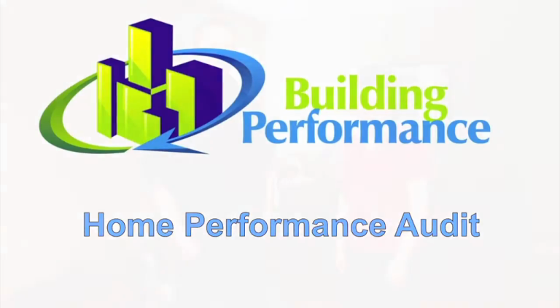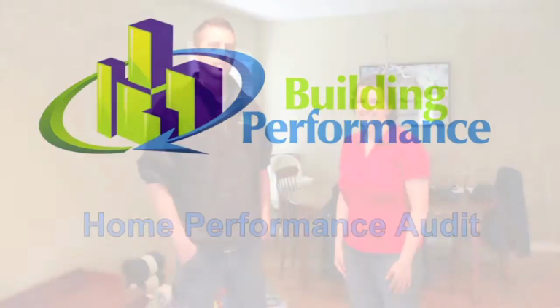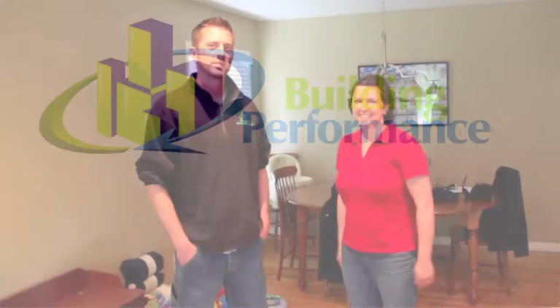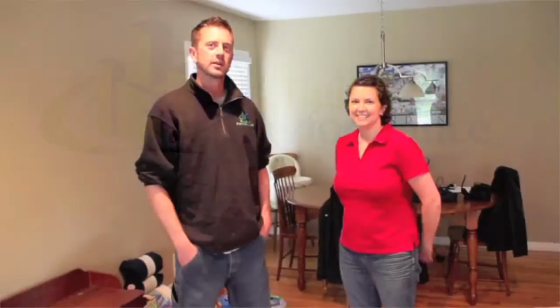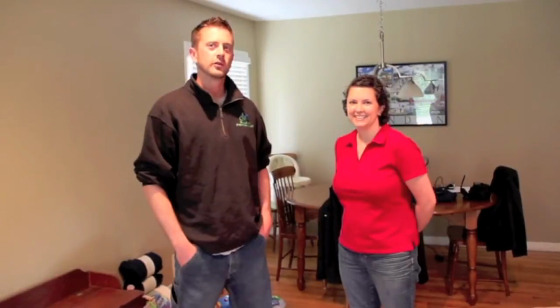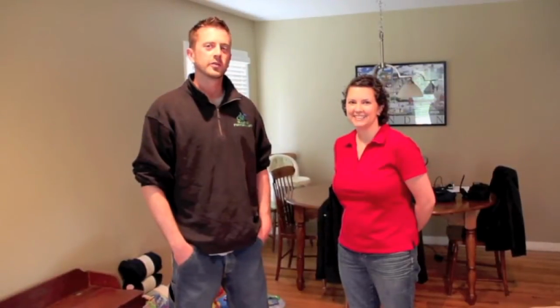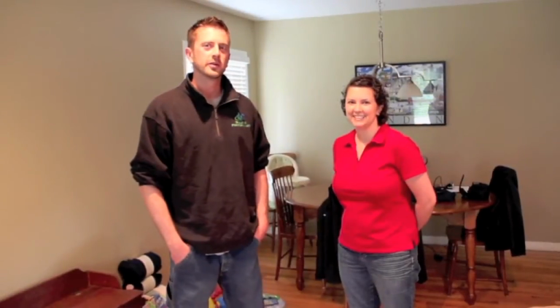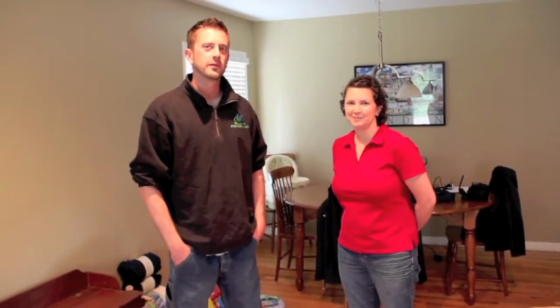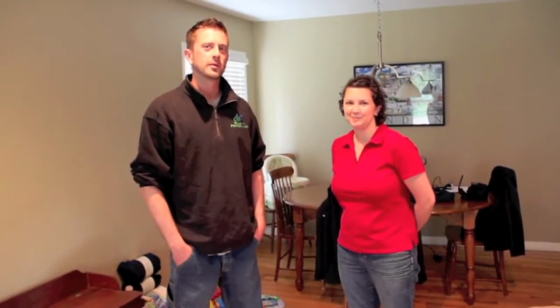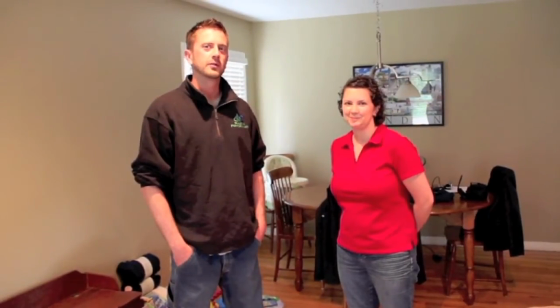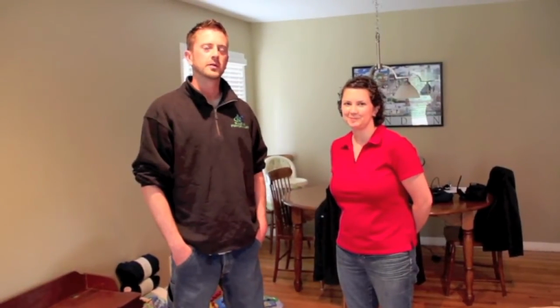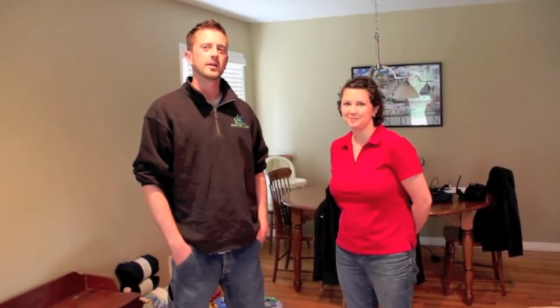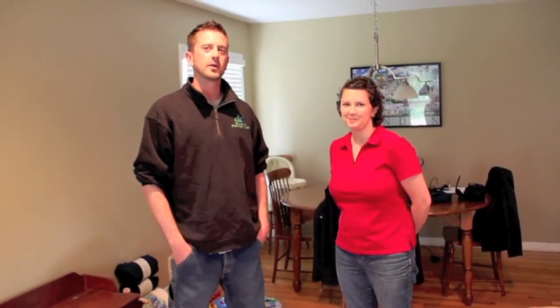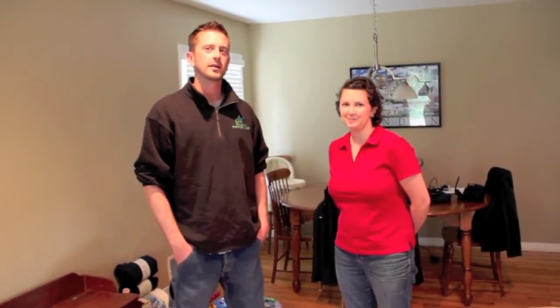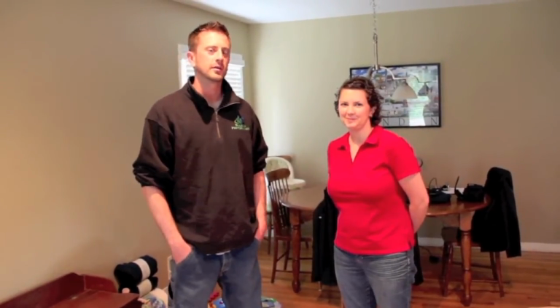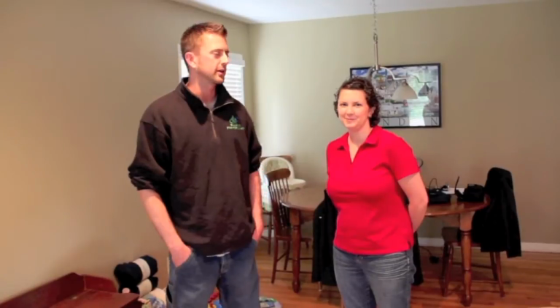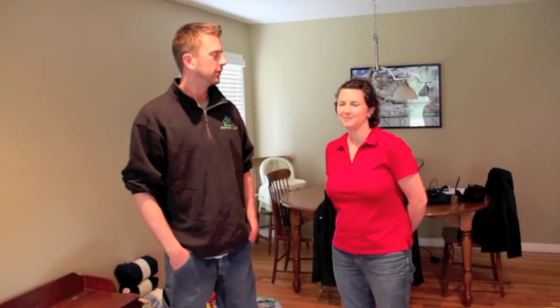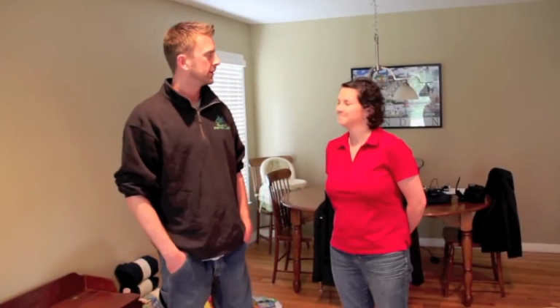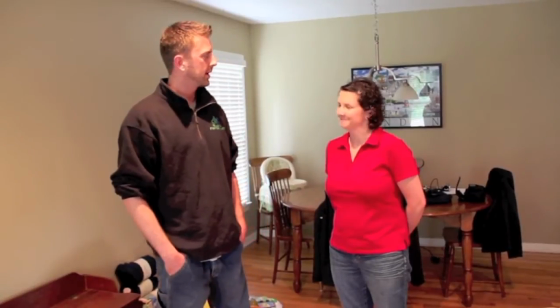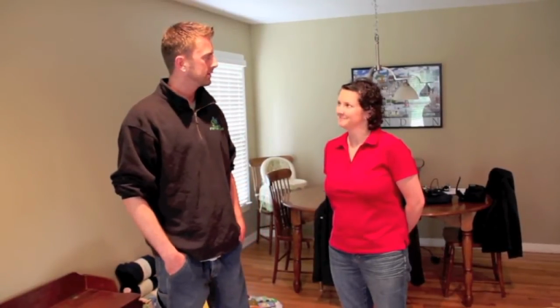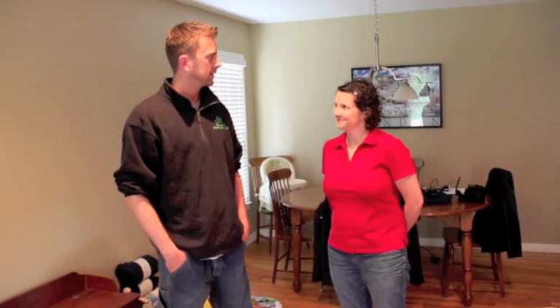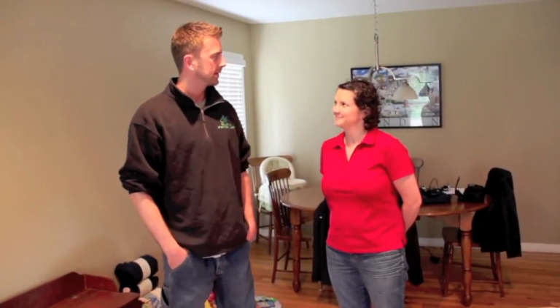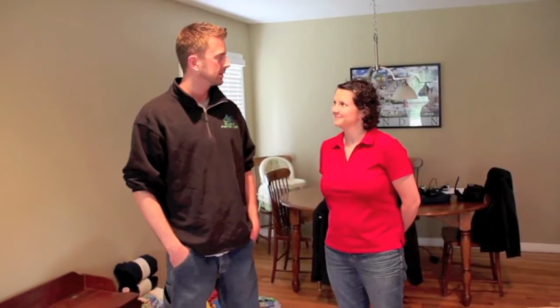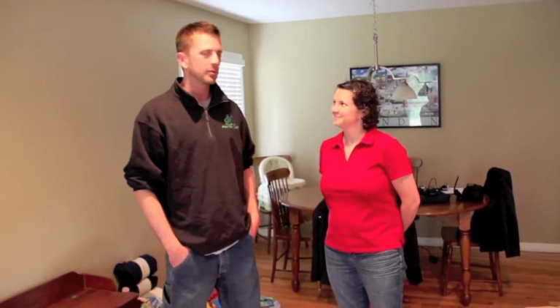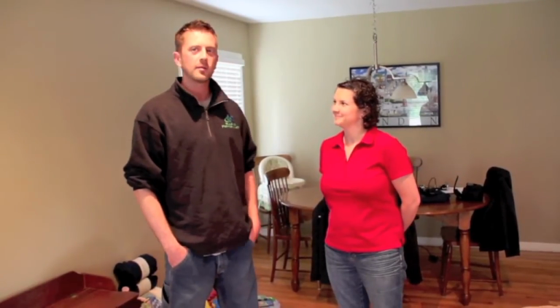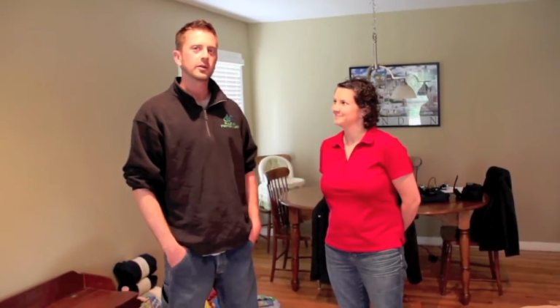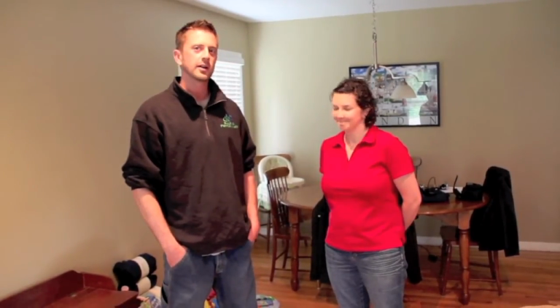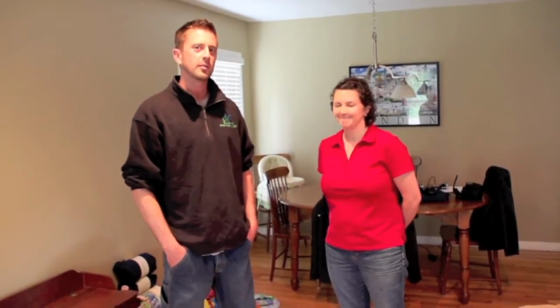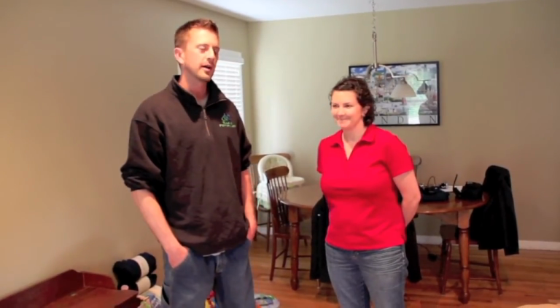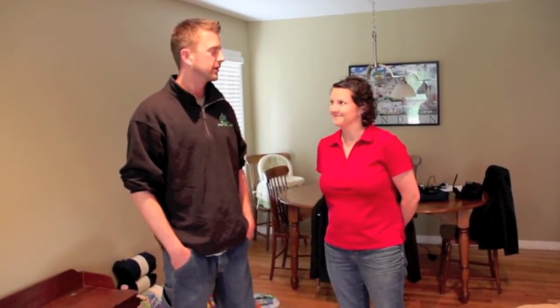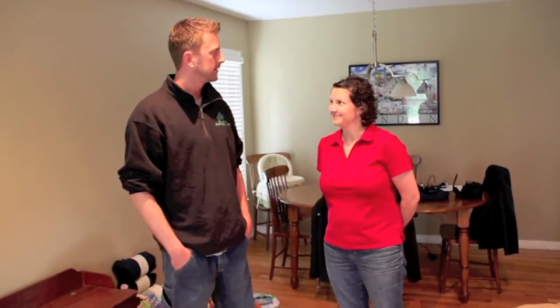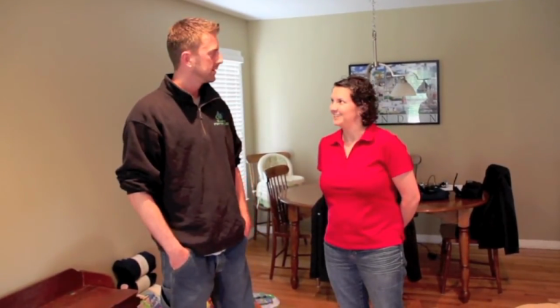My name is Eric George with the Building Performance Group and today we're out here with Kelly Doyle at her house. Kelly's got a problem we're going to try to help her out with.